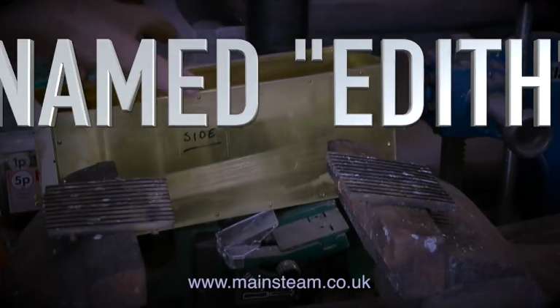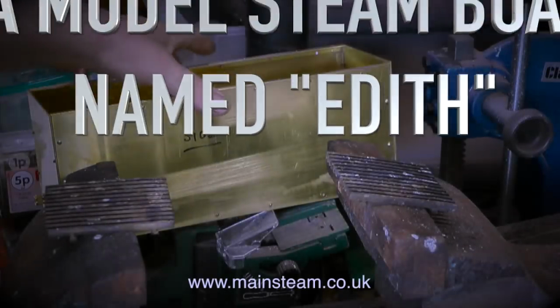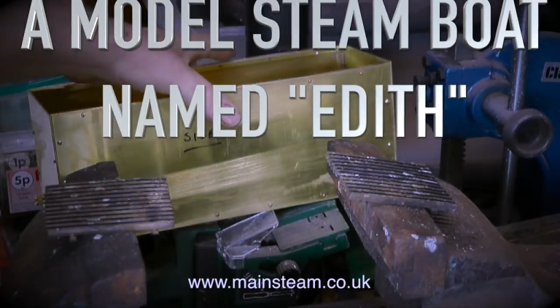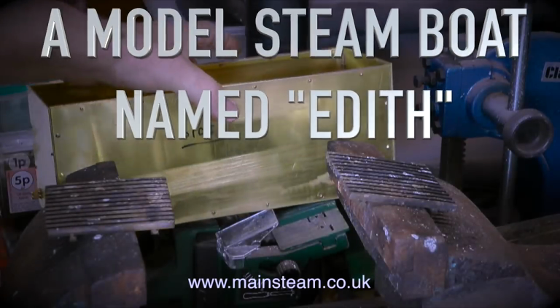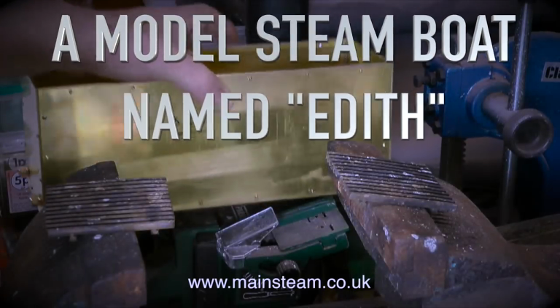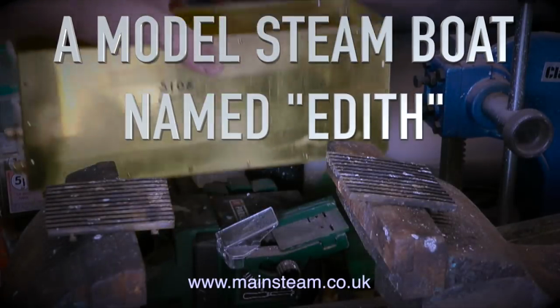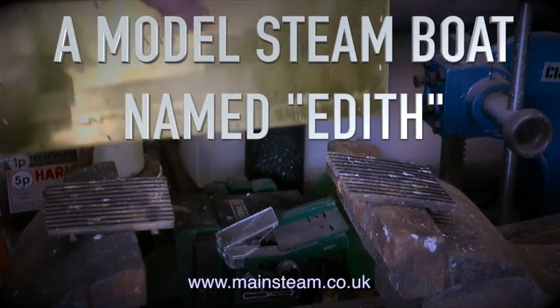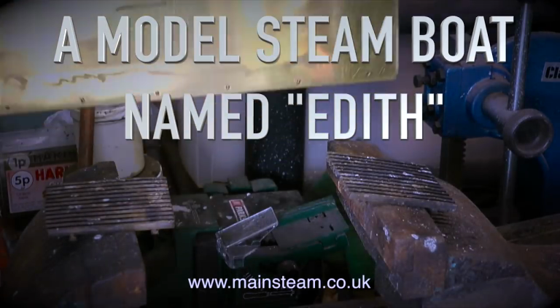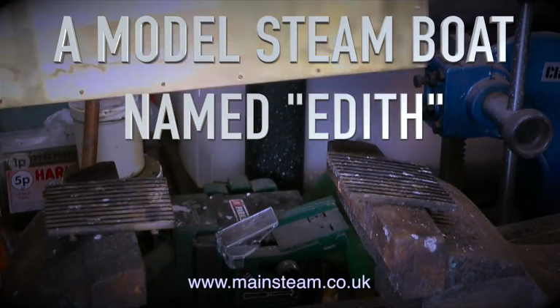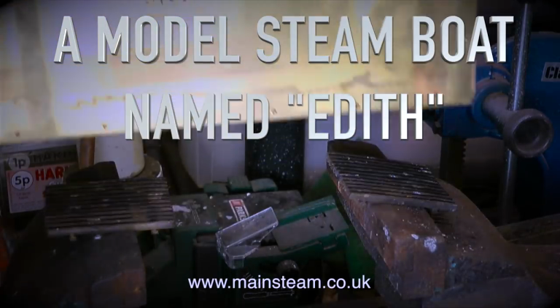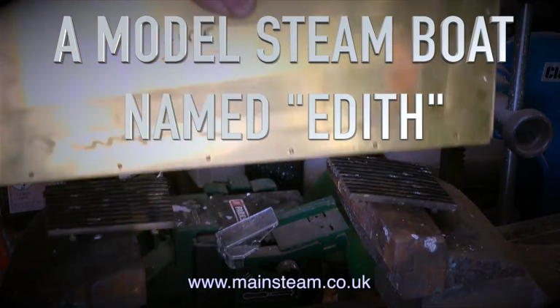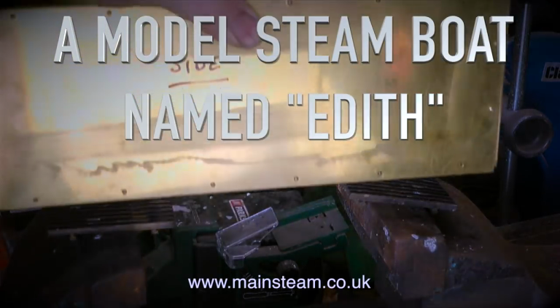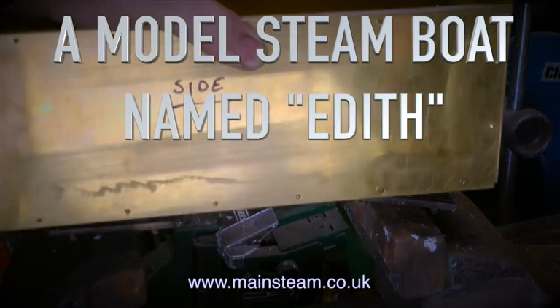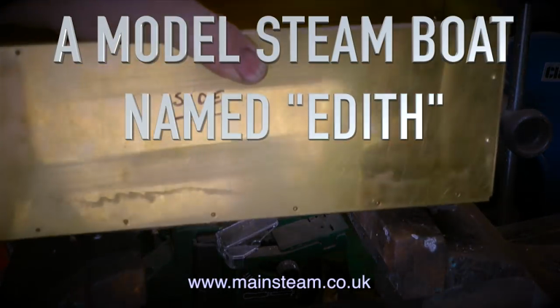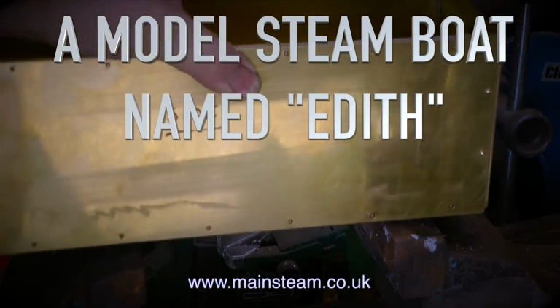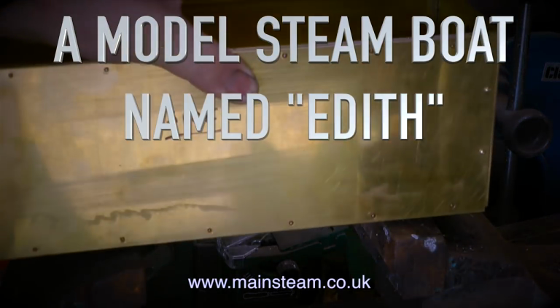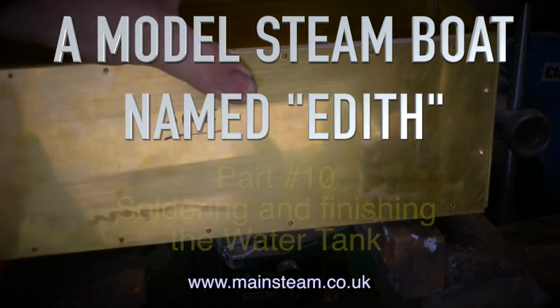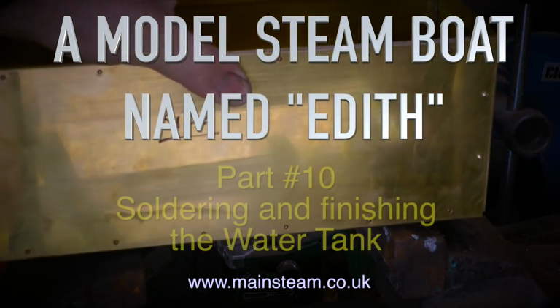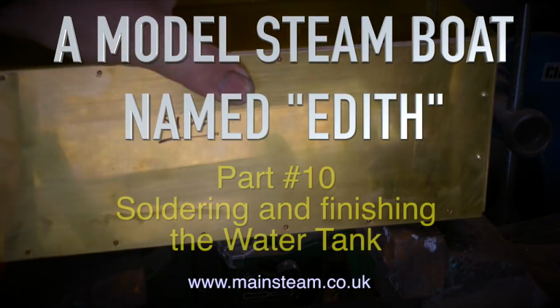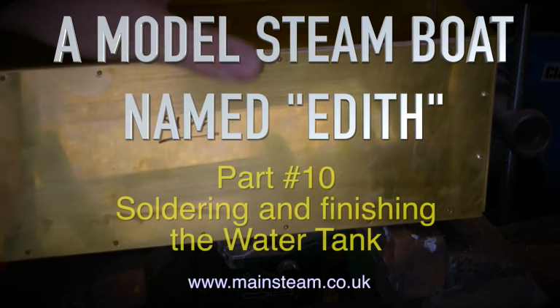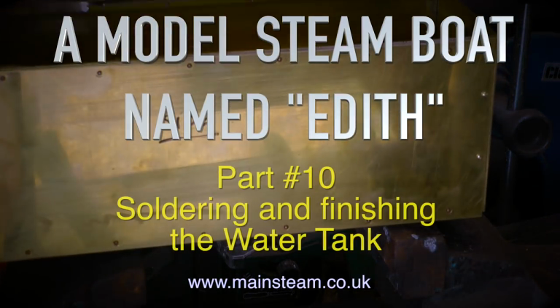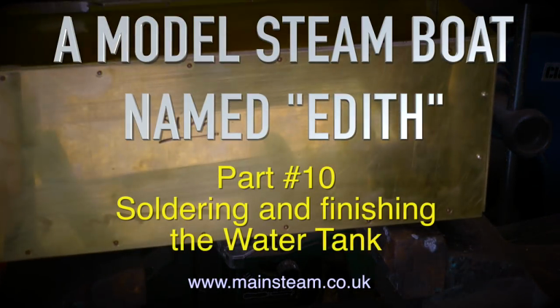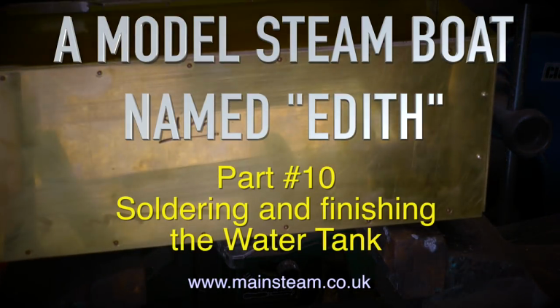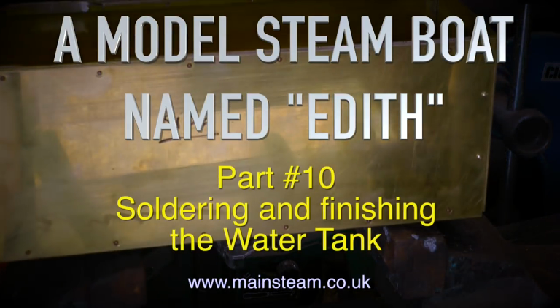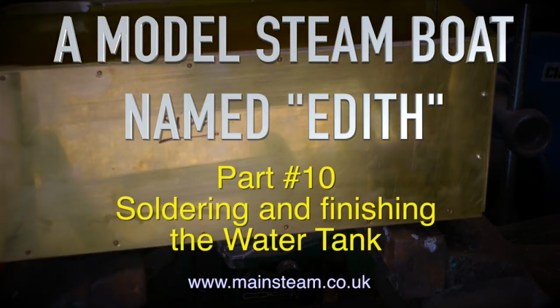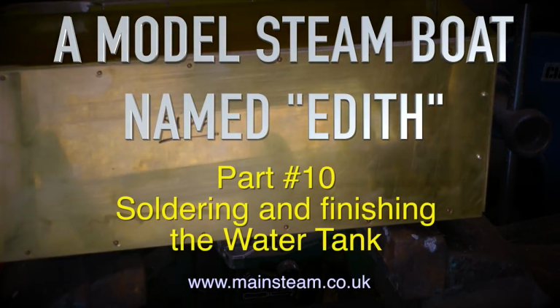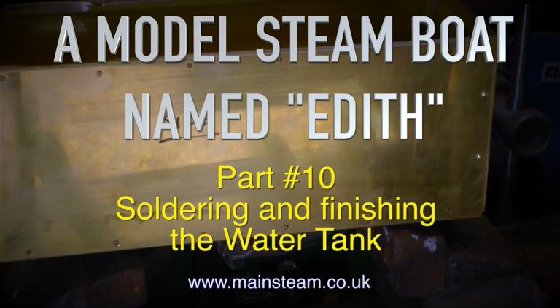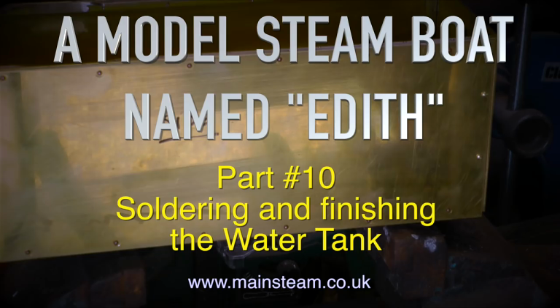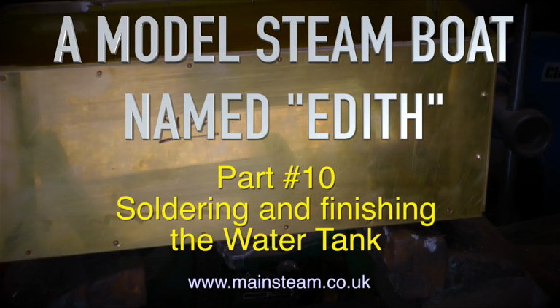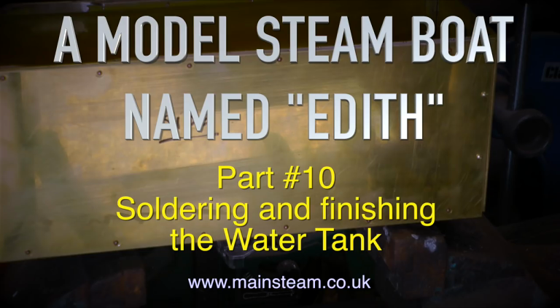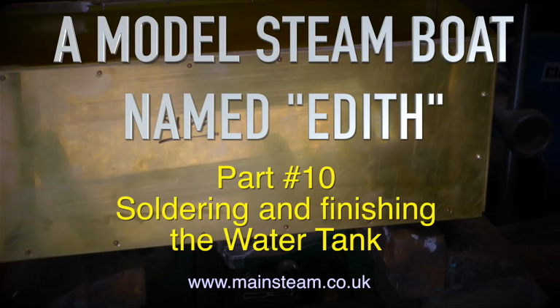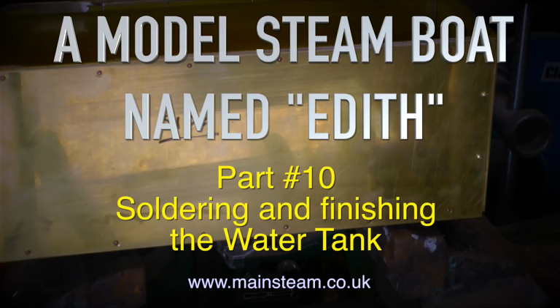A model steamboat named Edith. Part 10, soldering and finishing the water tank.